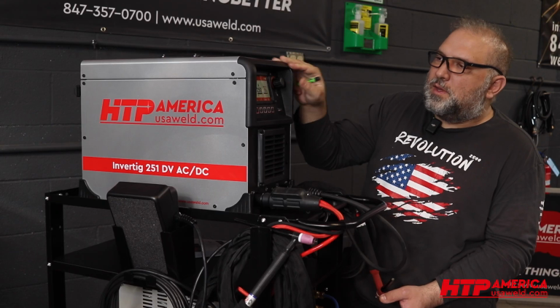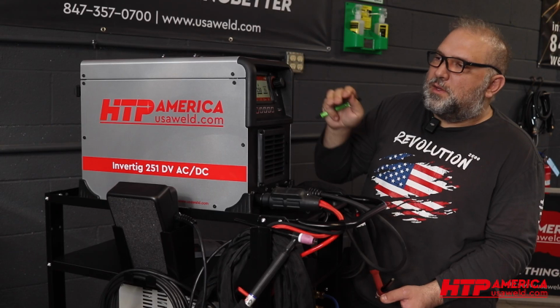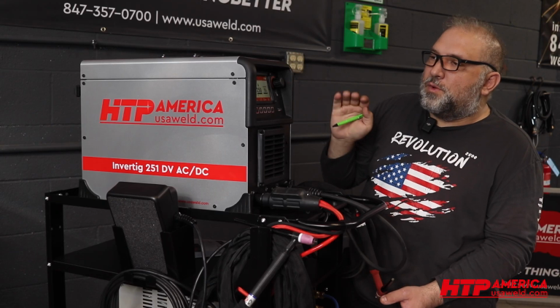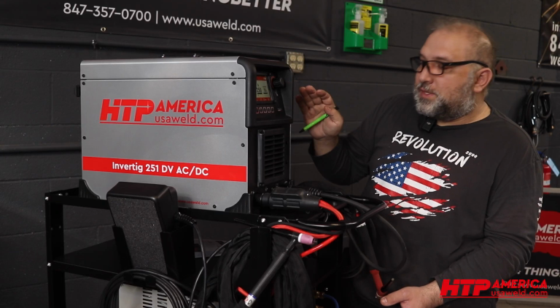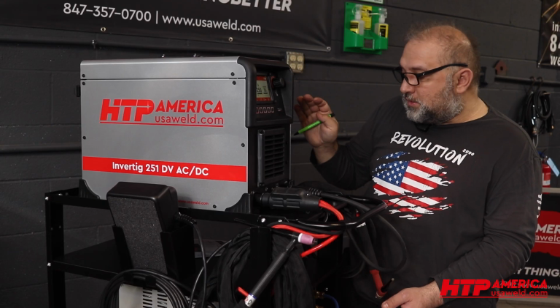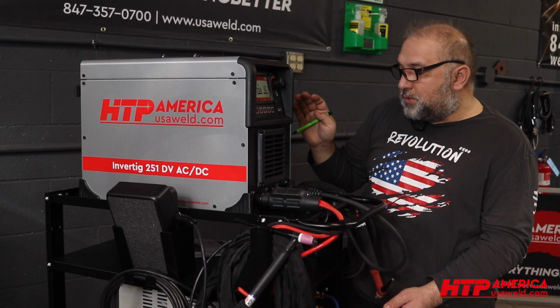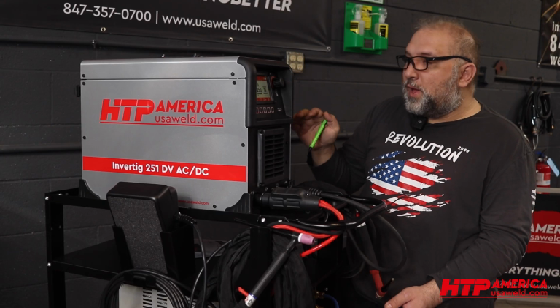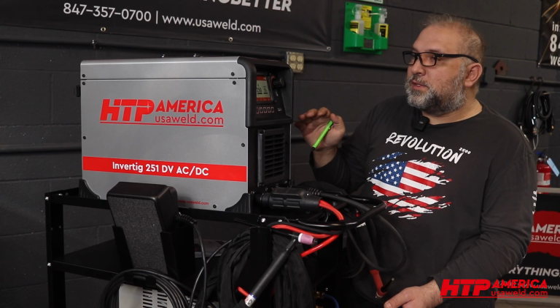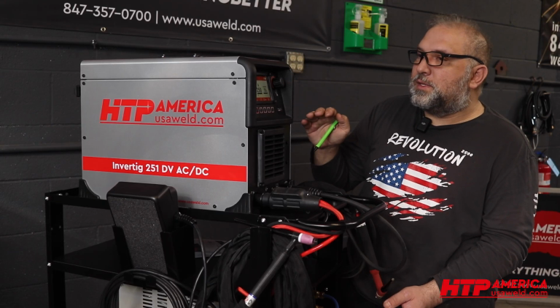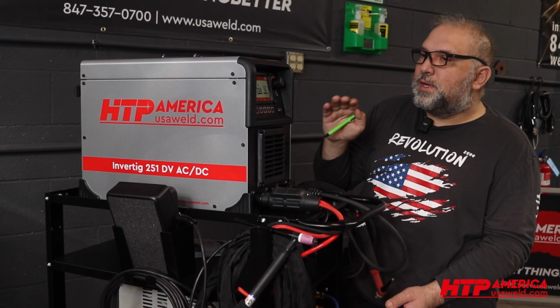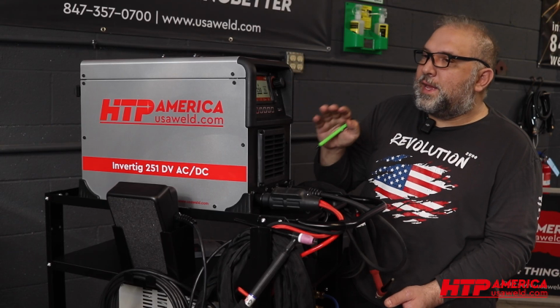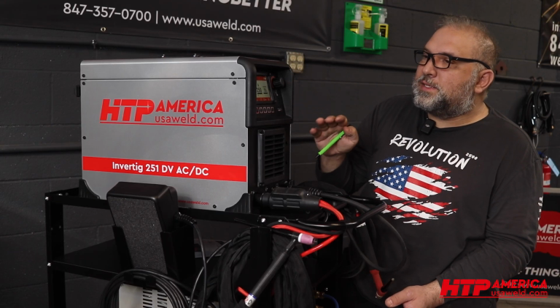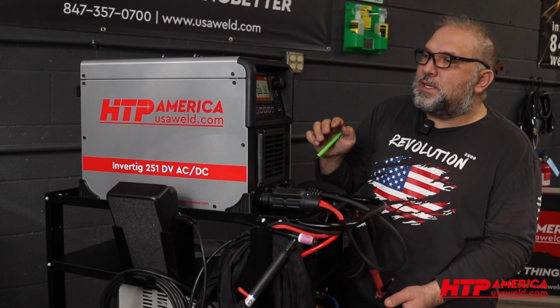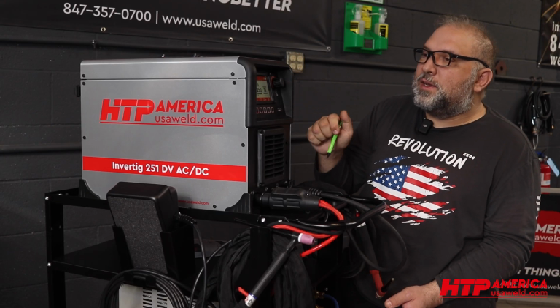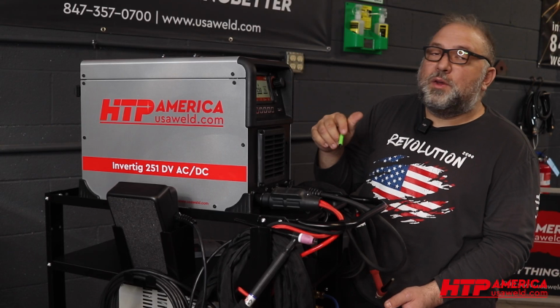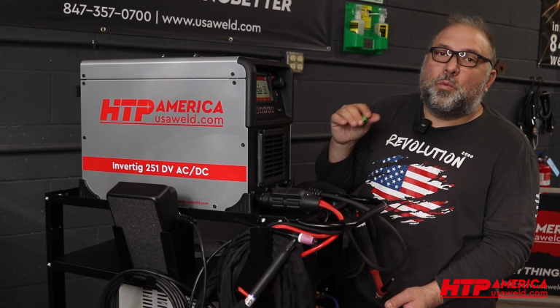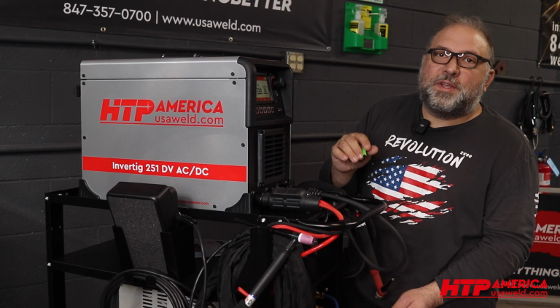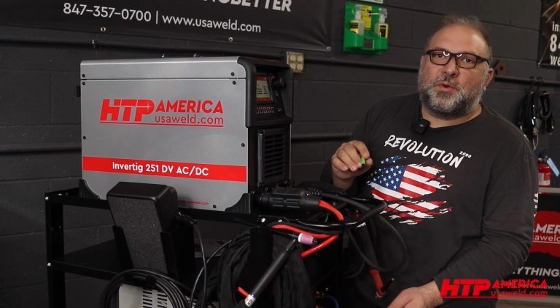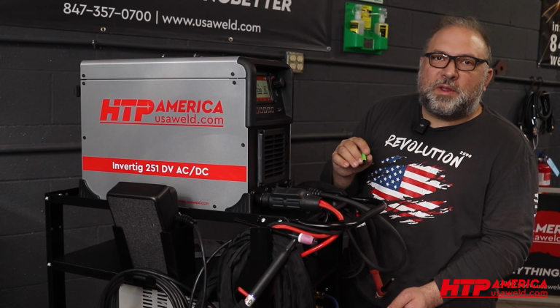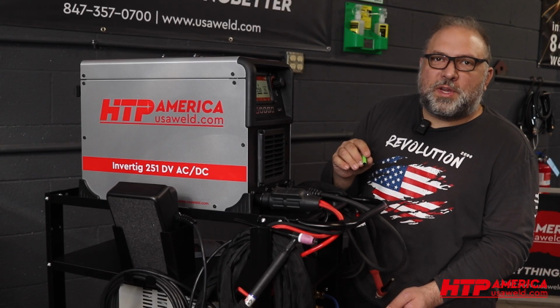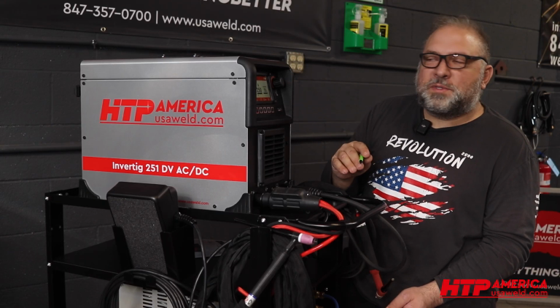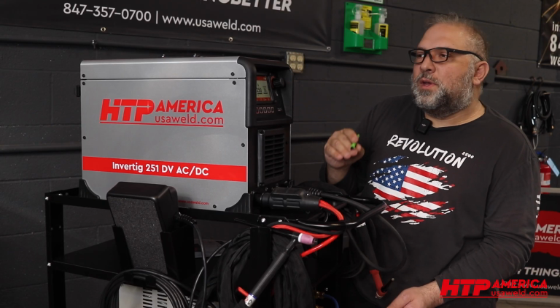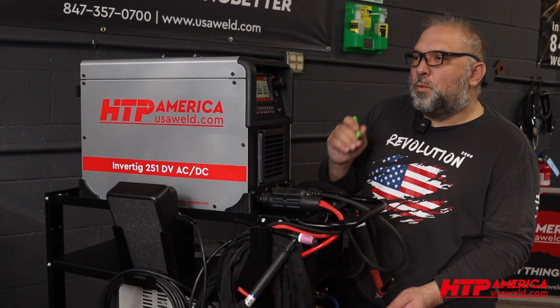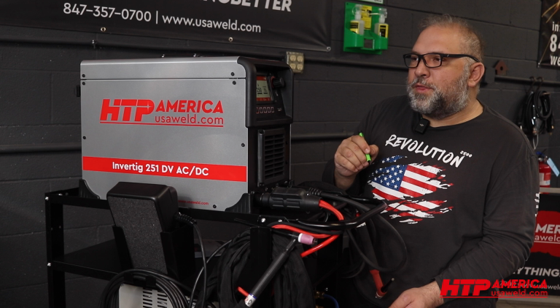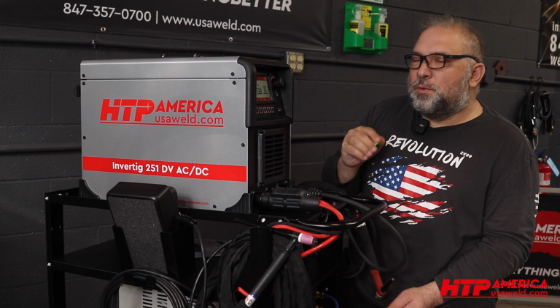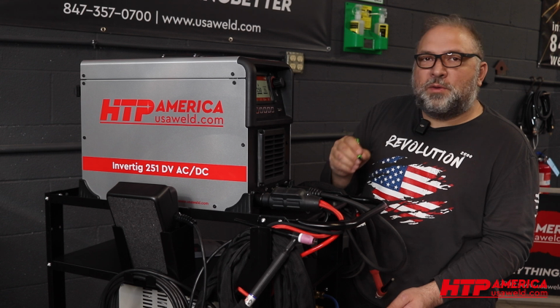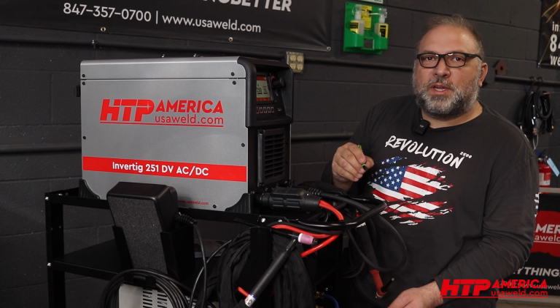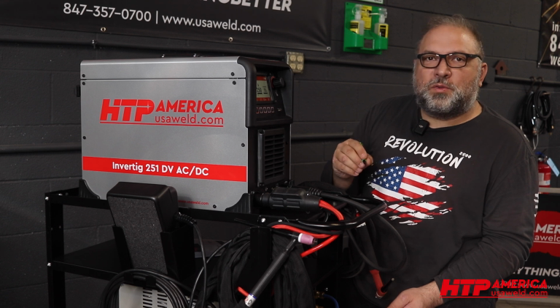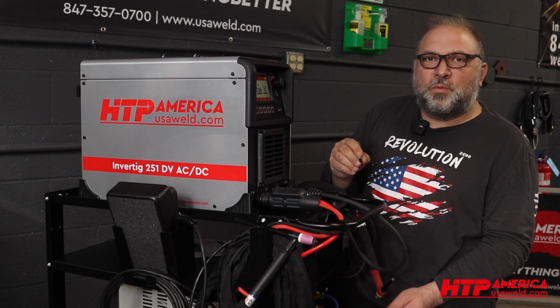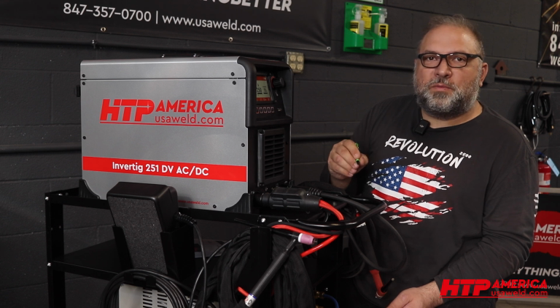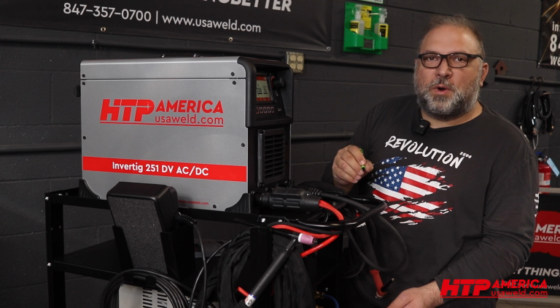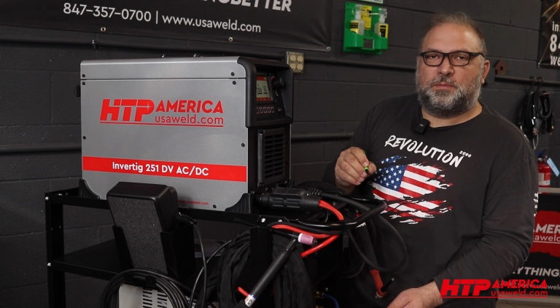So this is how you weld AC with different wave shapes with the new Invertig 251.